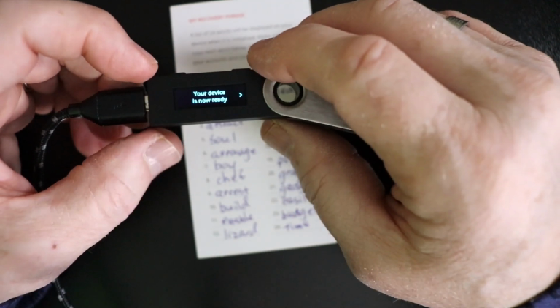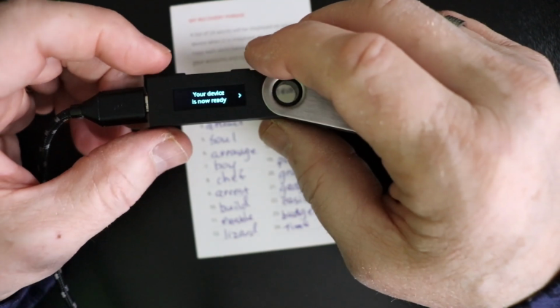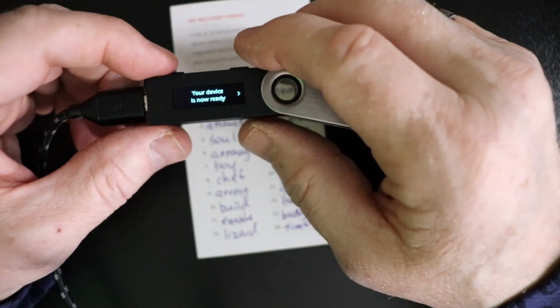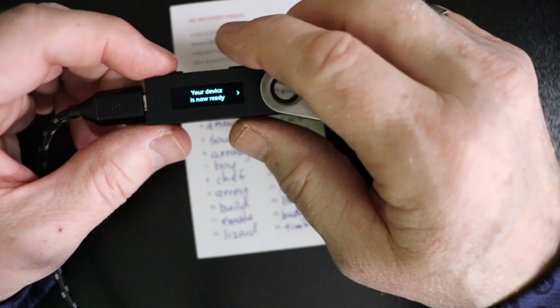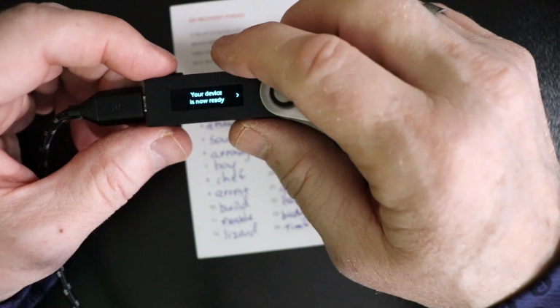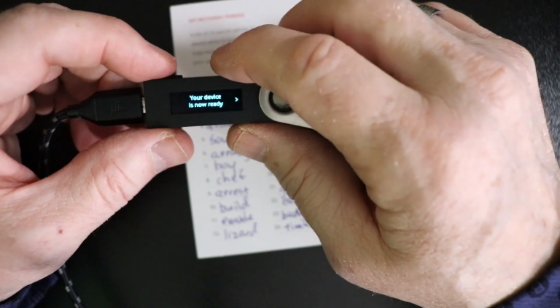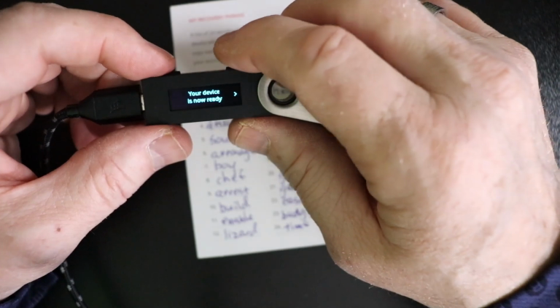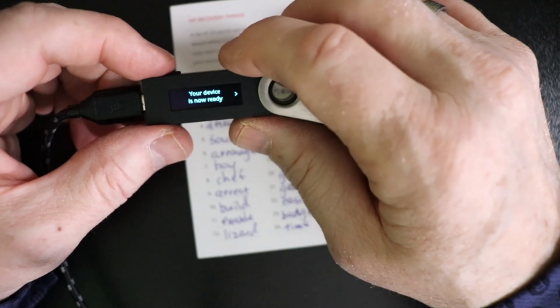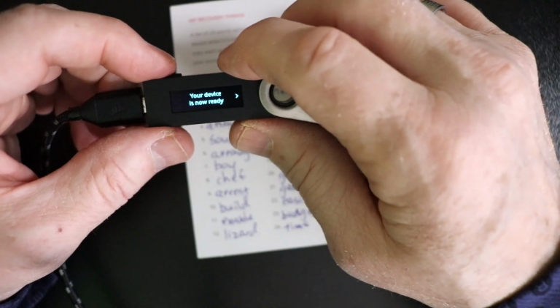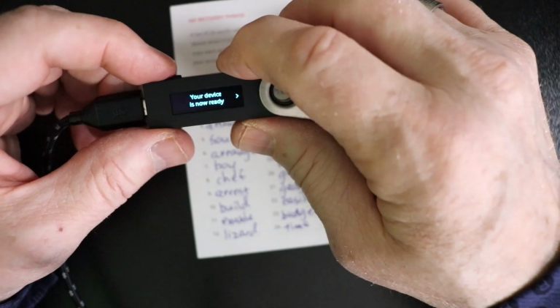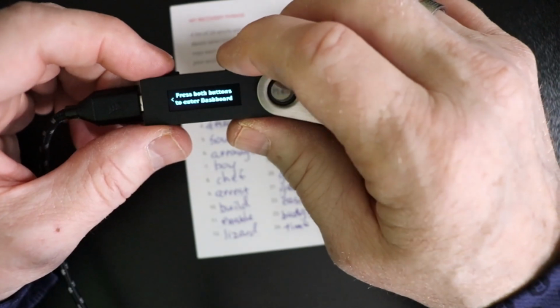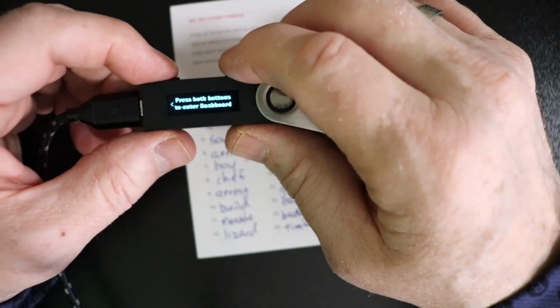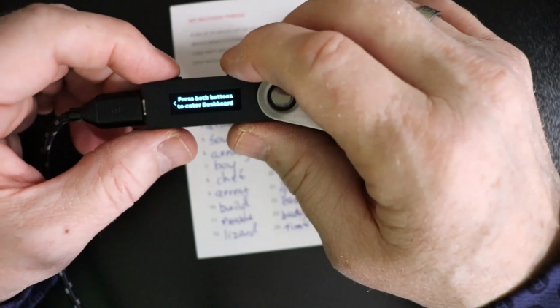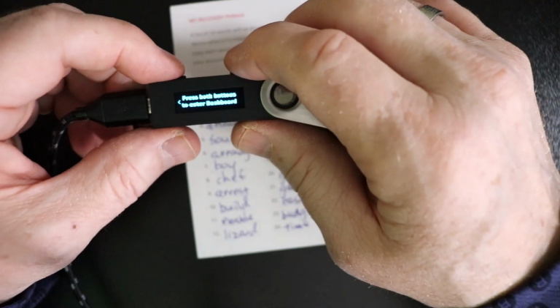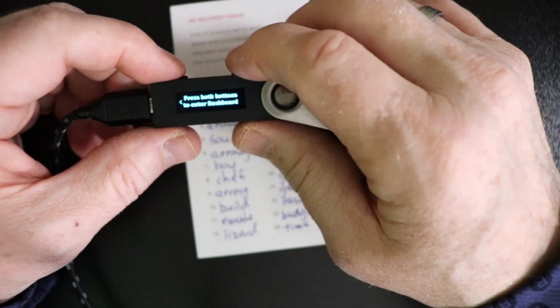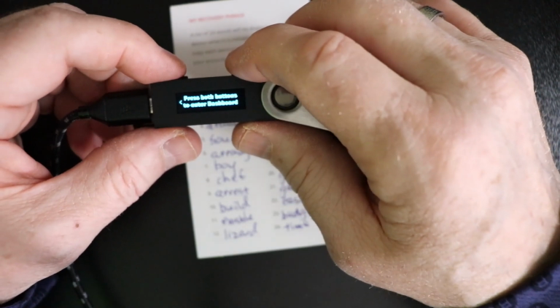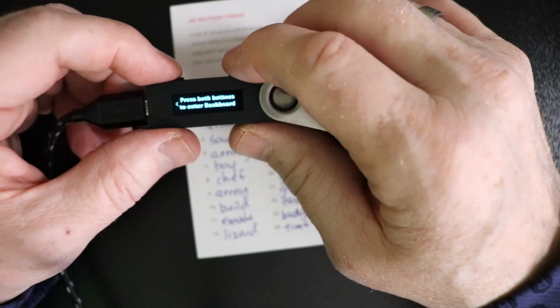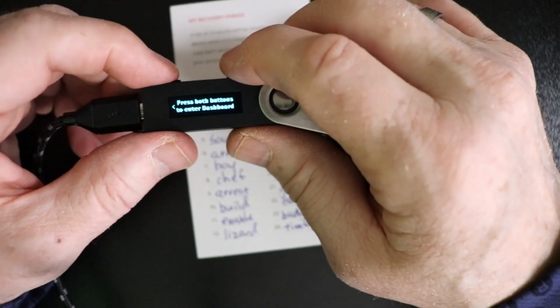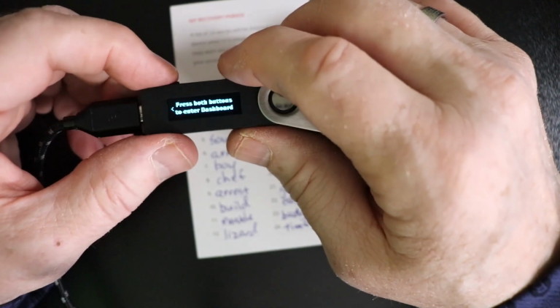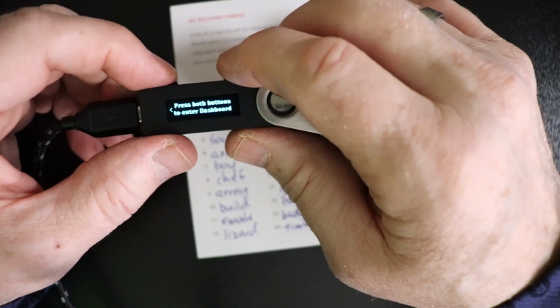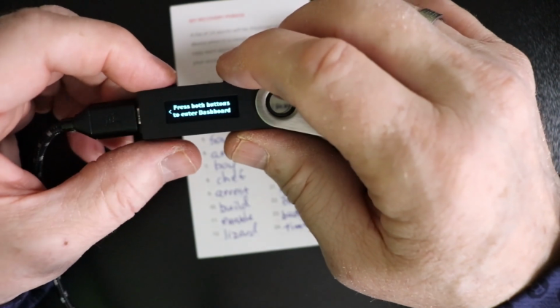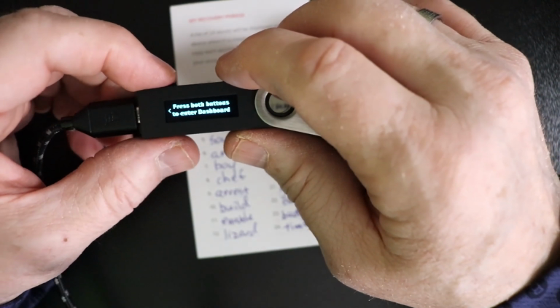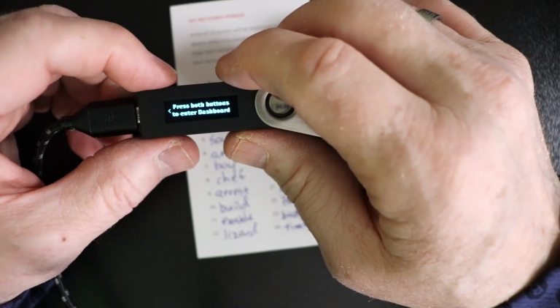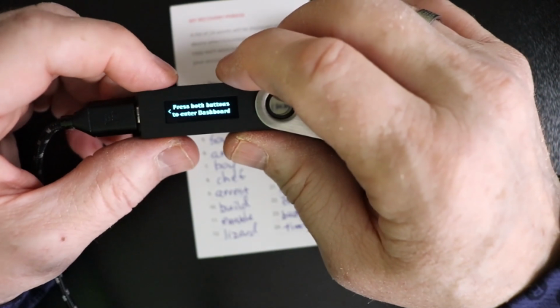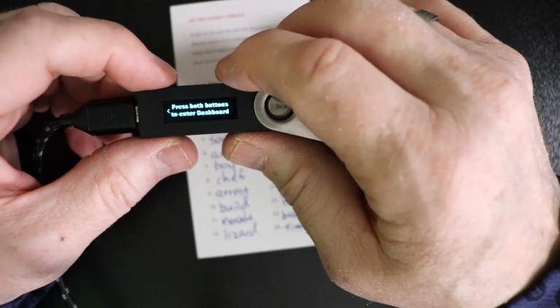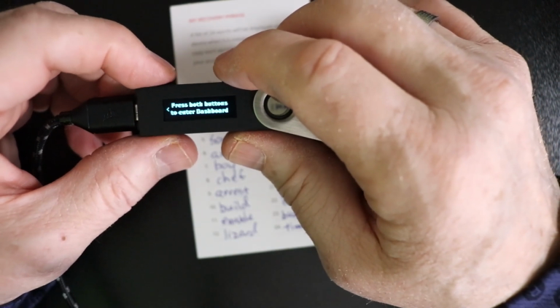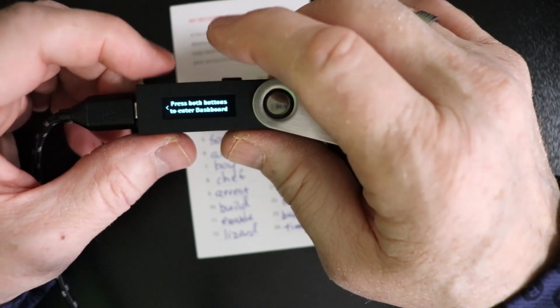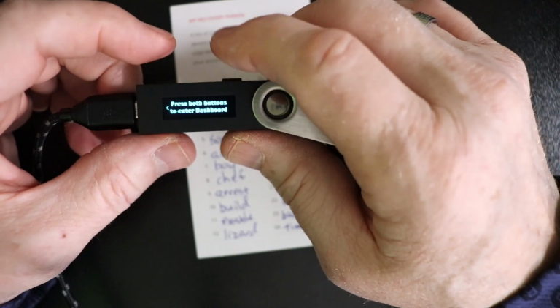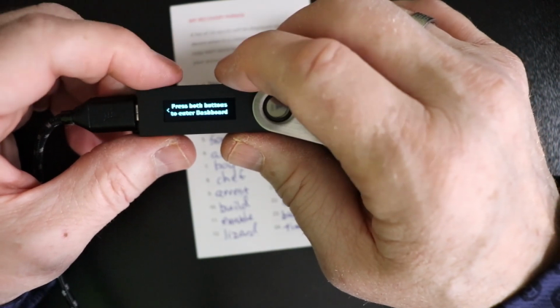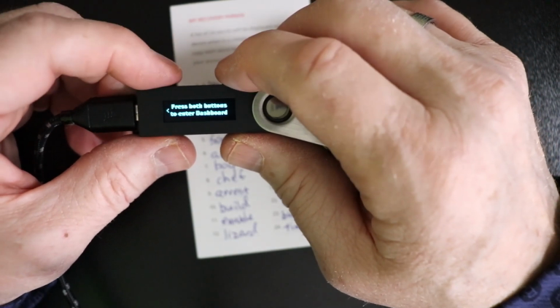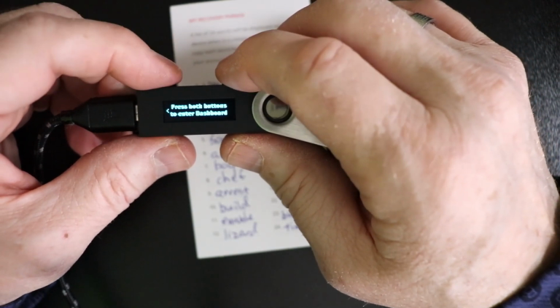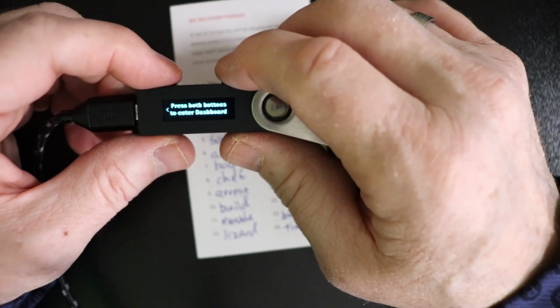You're going to see 'Processing' here, and then the device is ready.